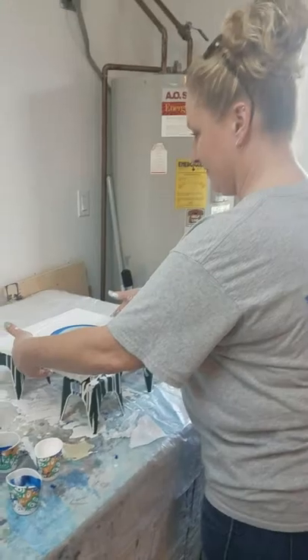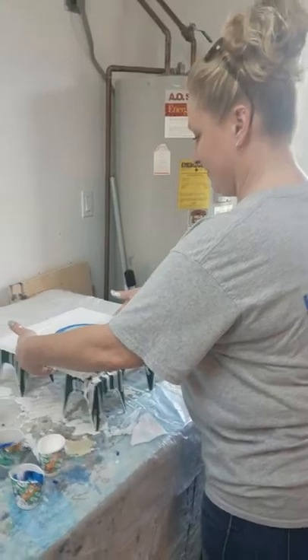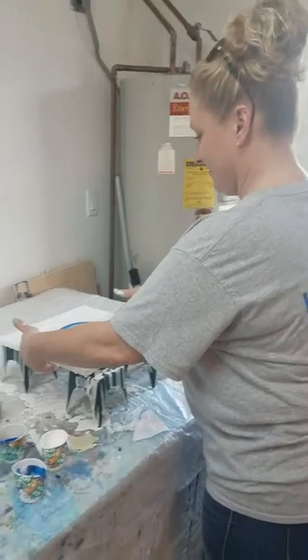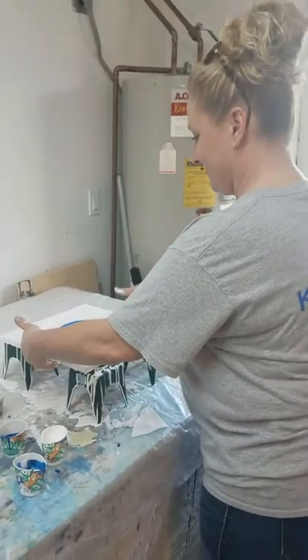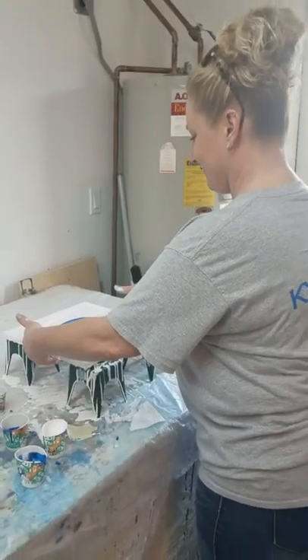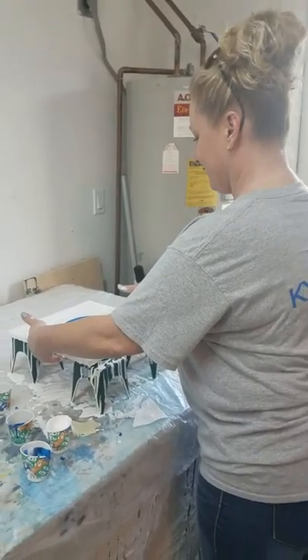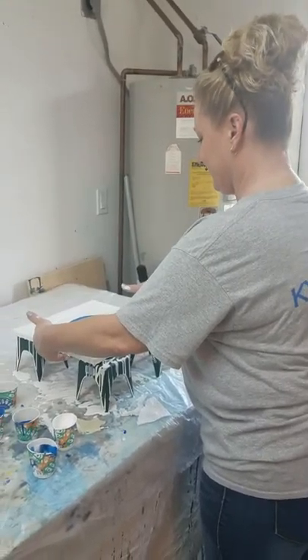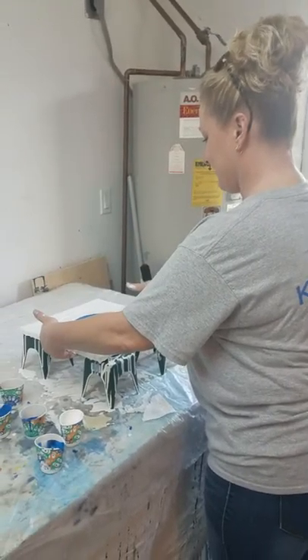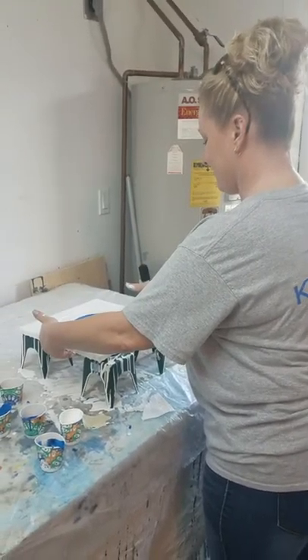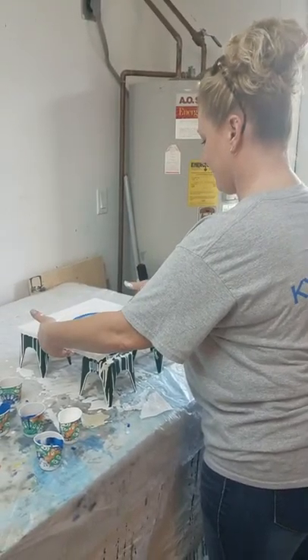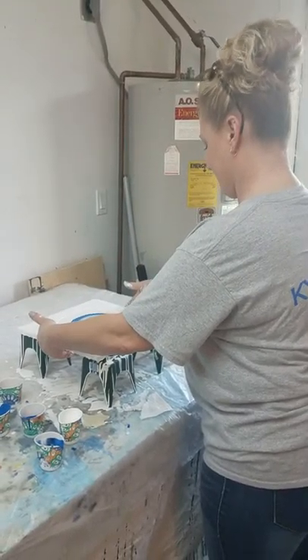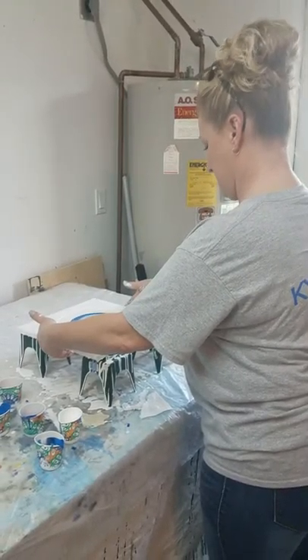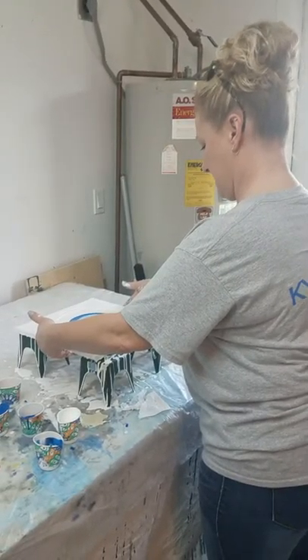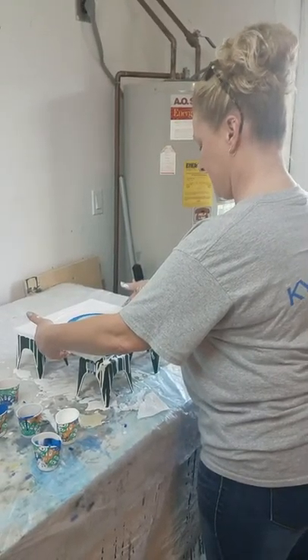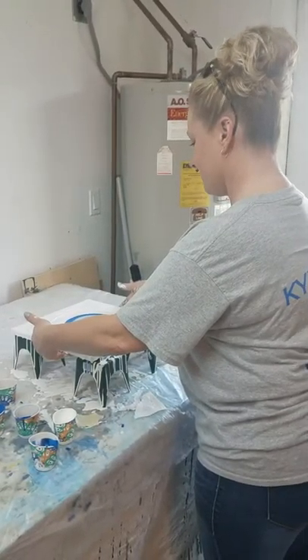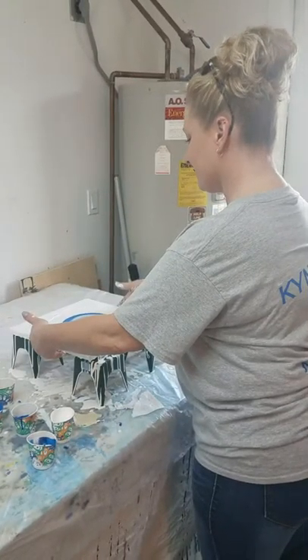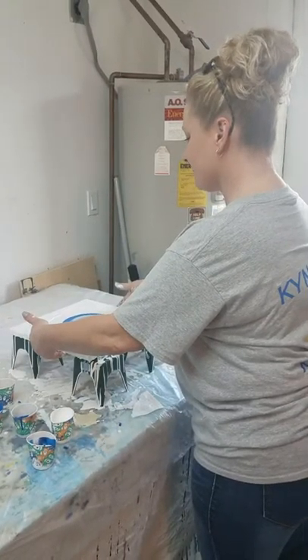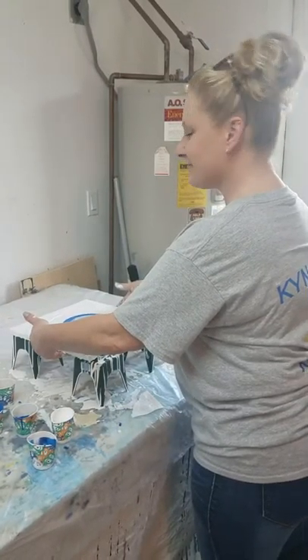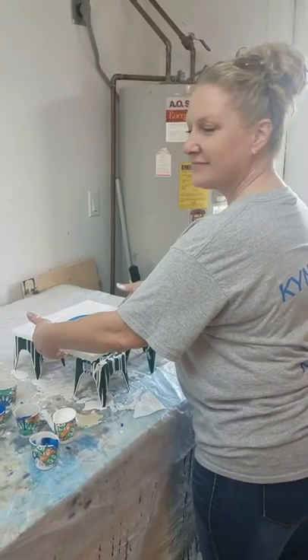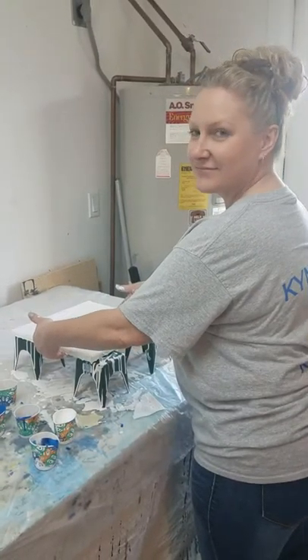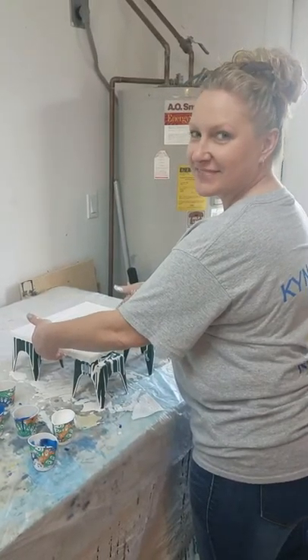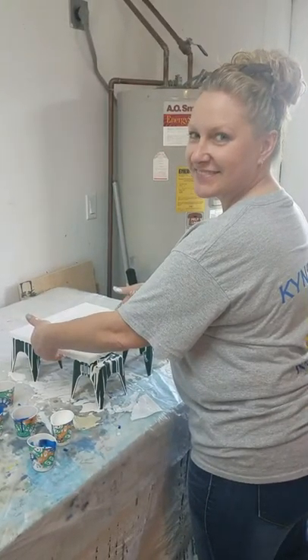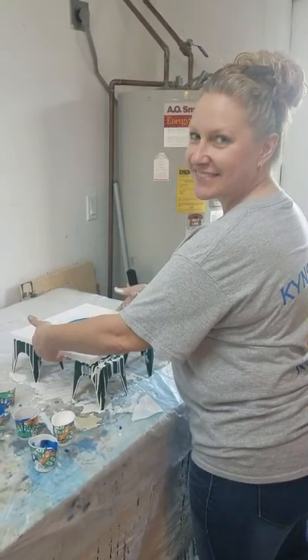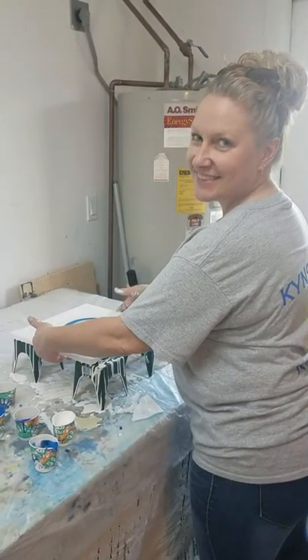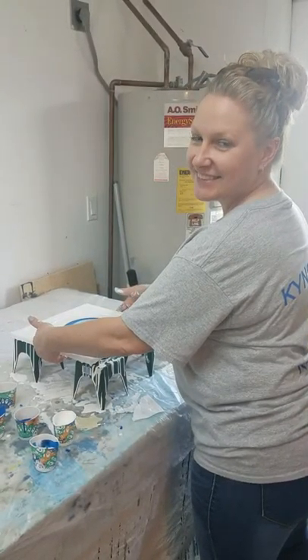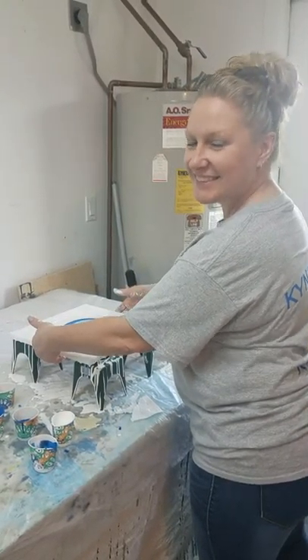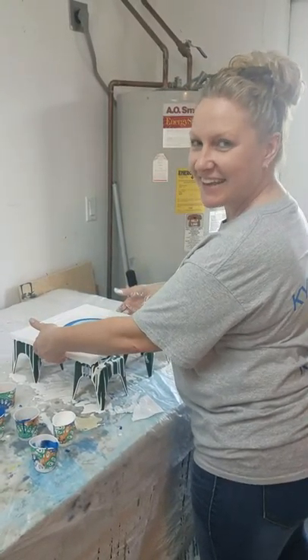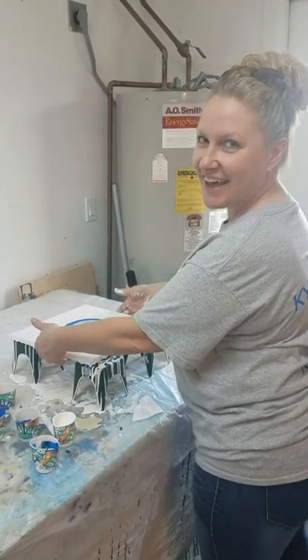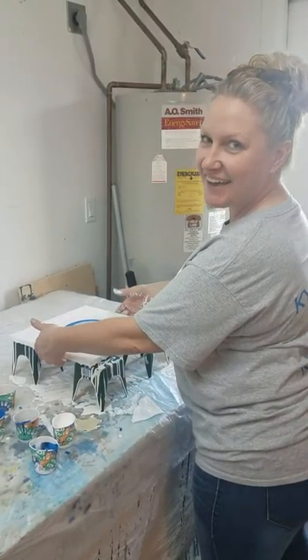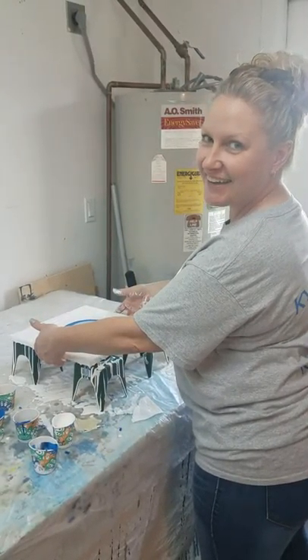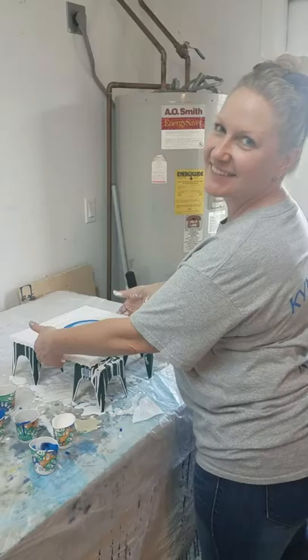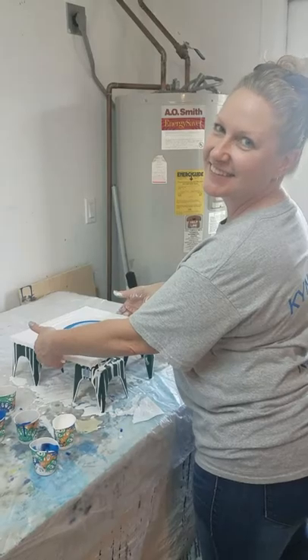Hi guys, Molly from Molly's Artistry here. I'm here with my friend Nancy. Say hi, Nancy. Hi. Hello.